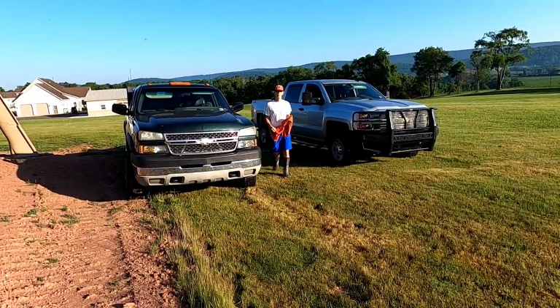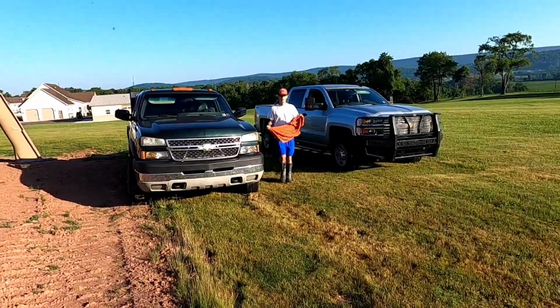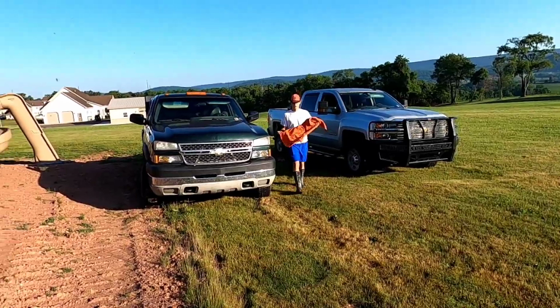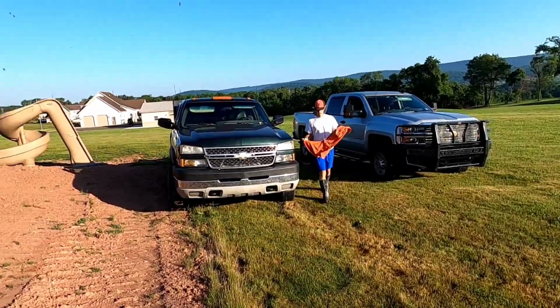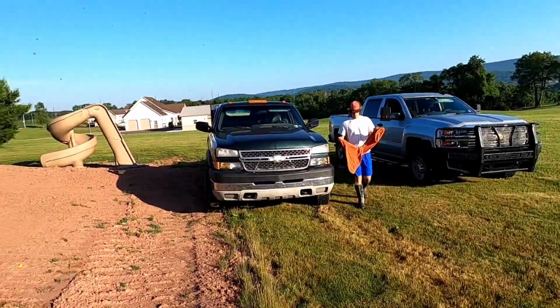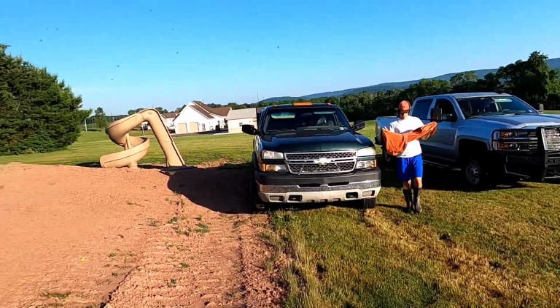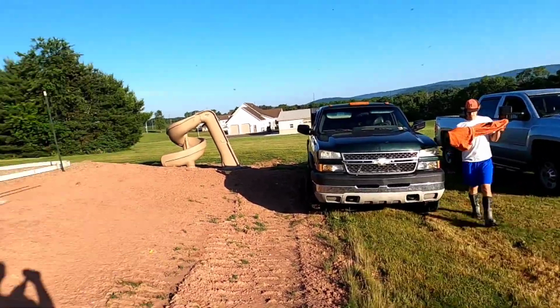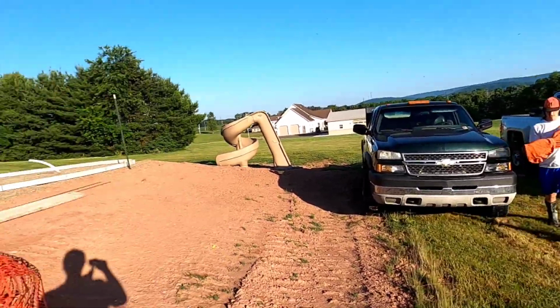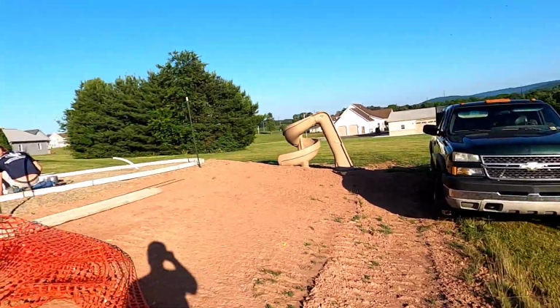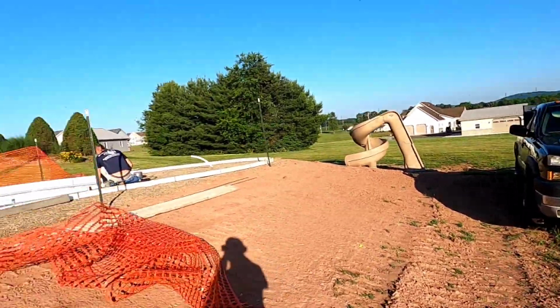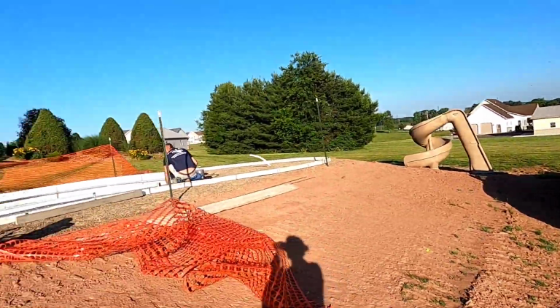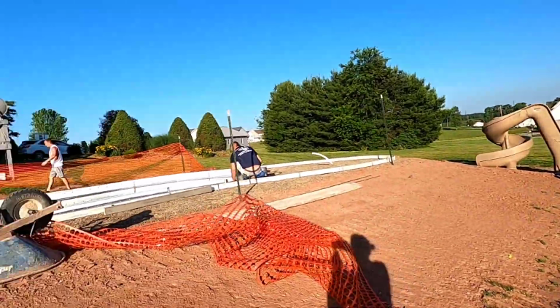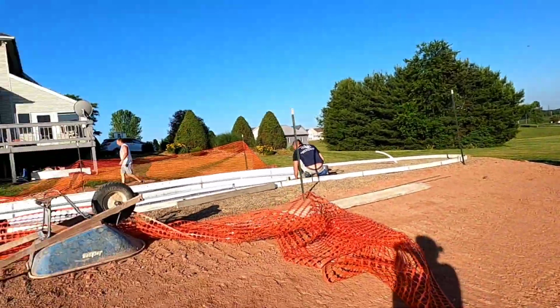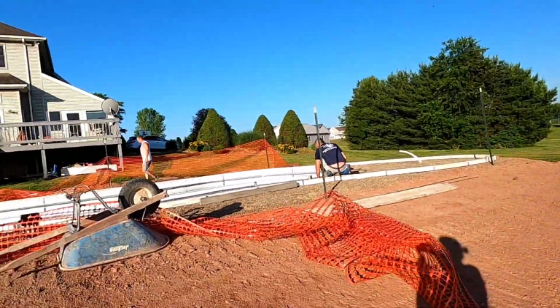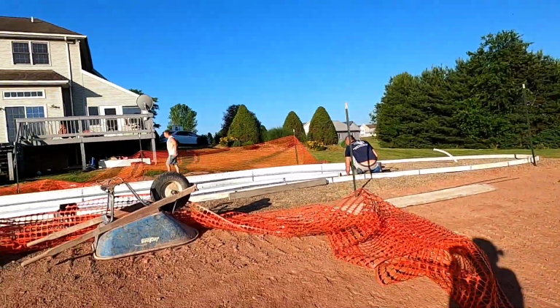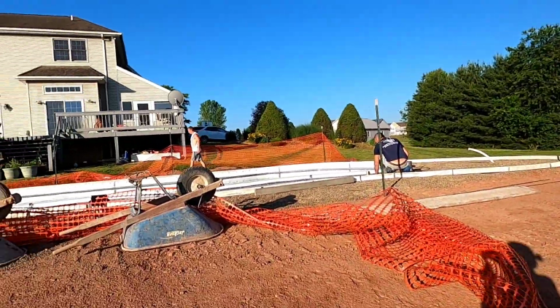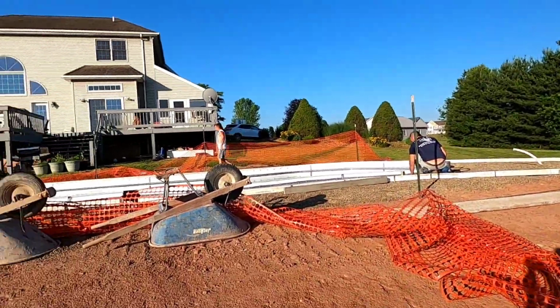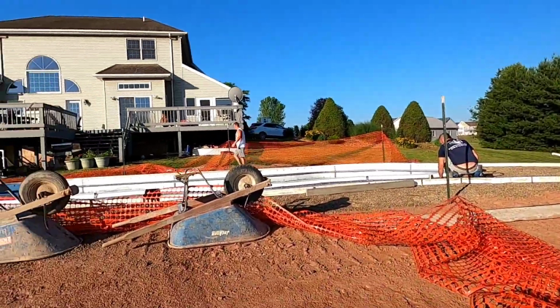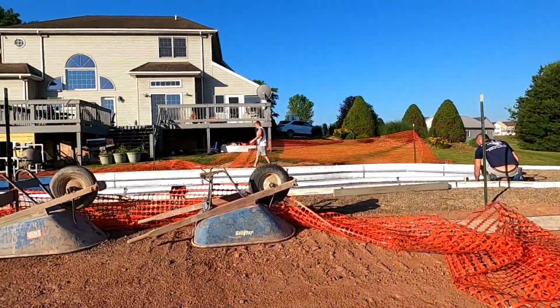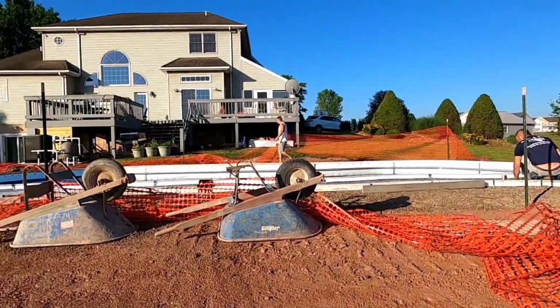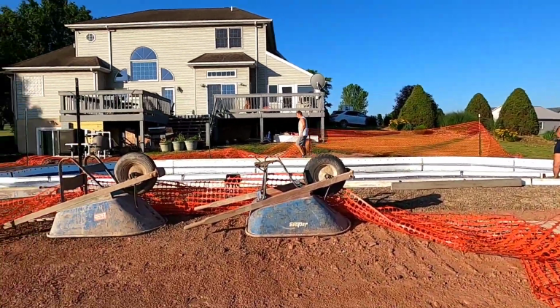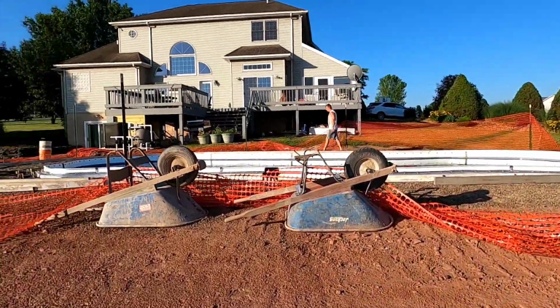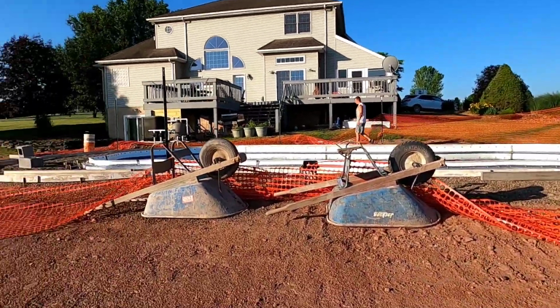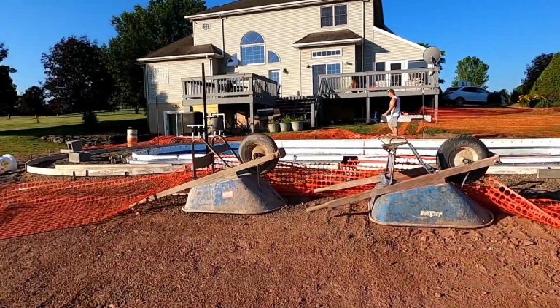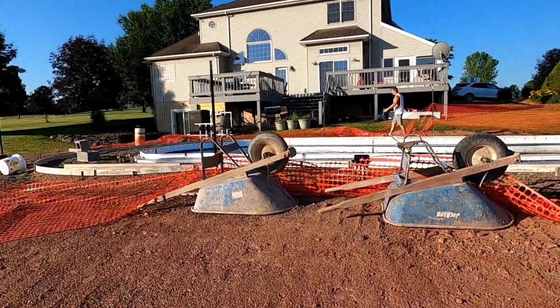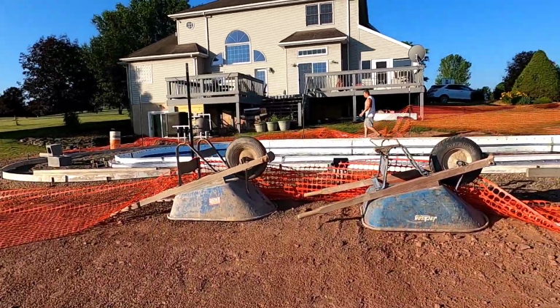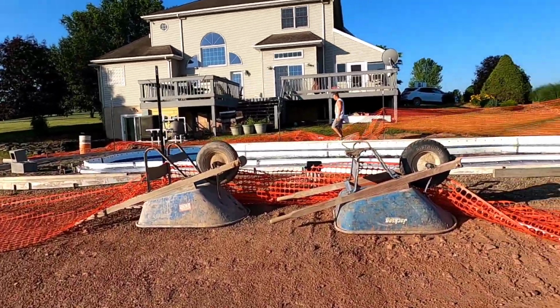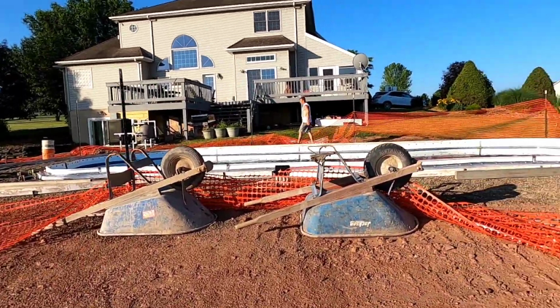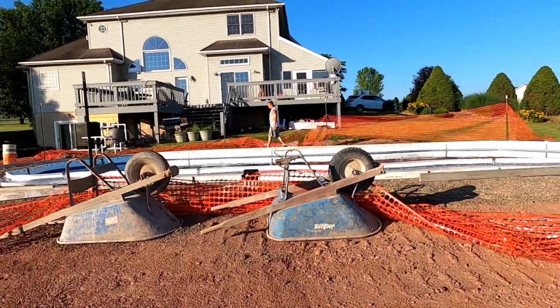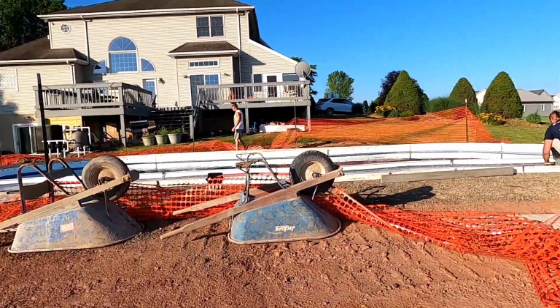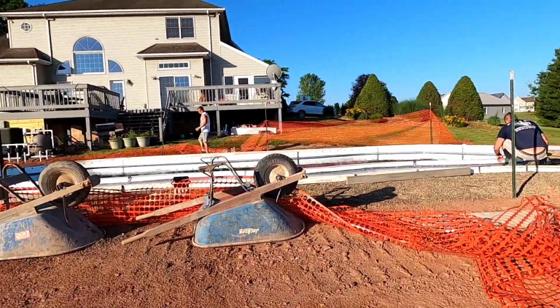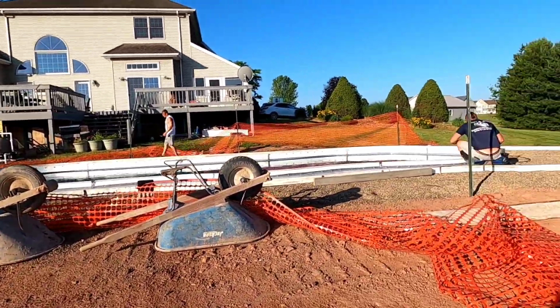Good morning, good morning, good morning — time to pour! Getting all set up, getting ready to go.